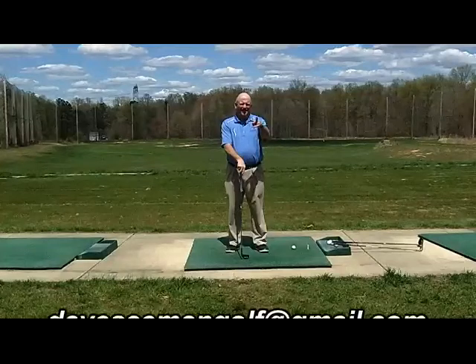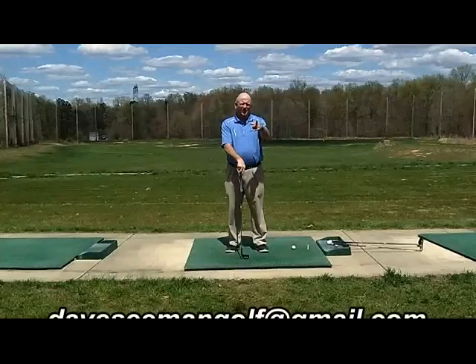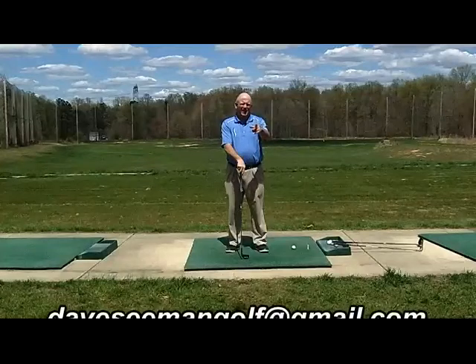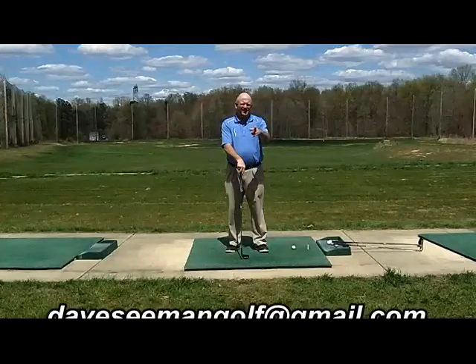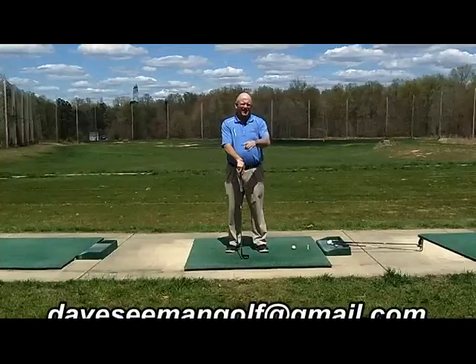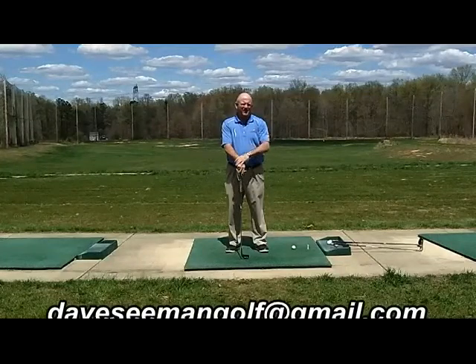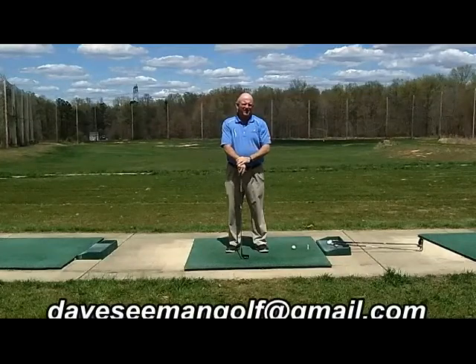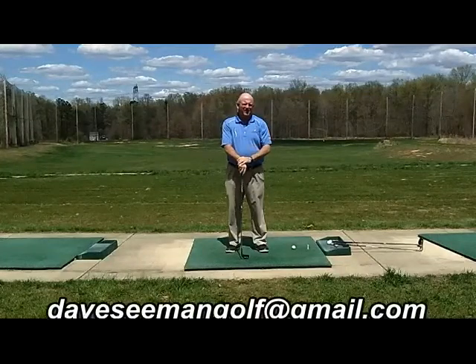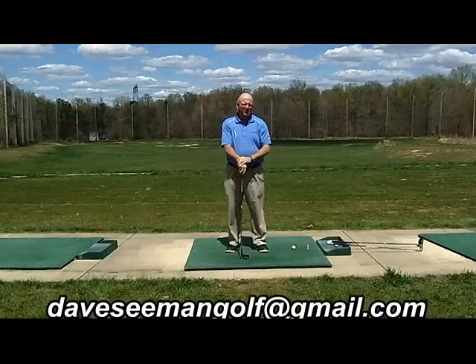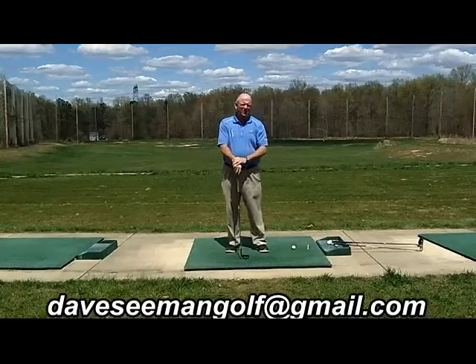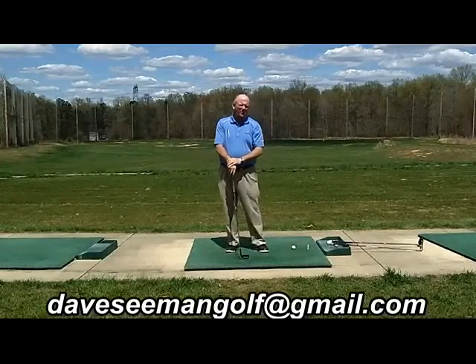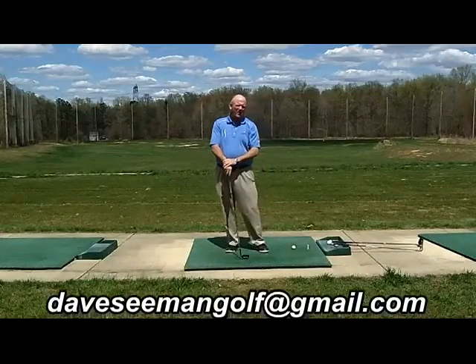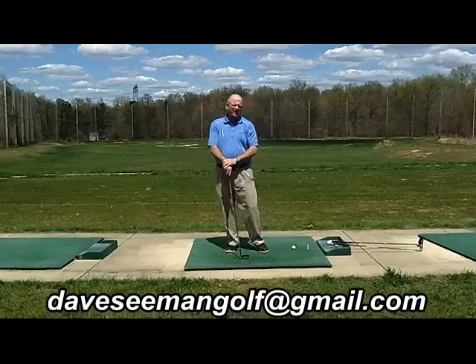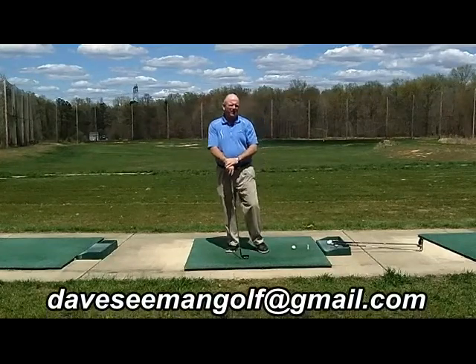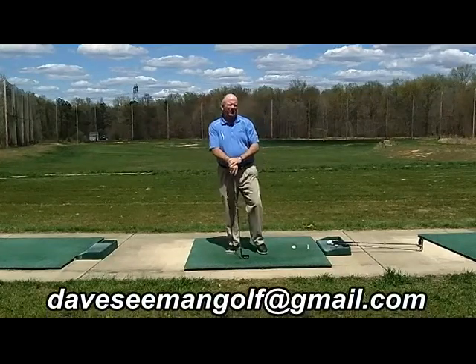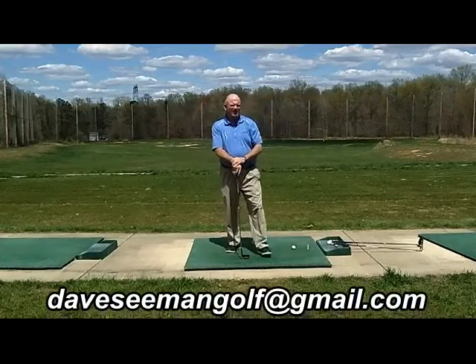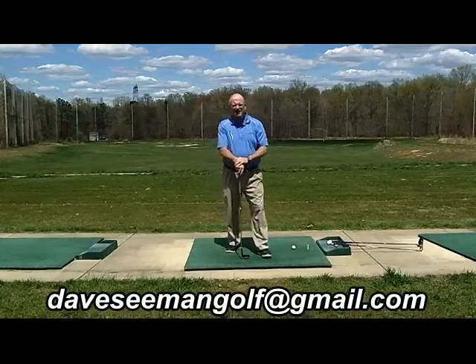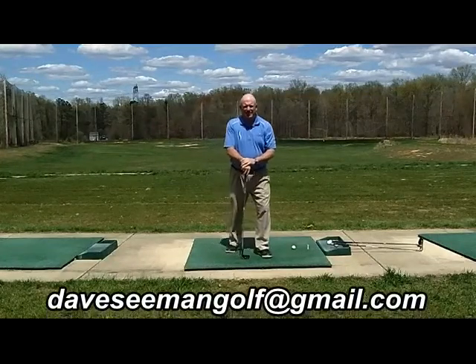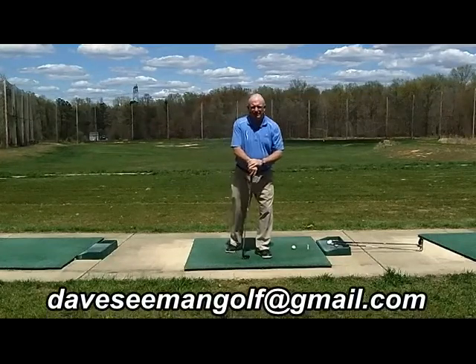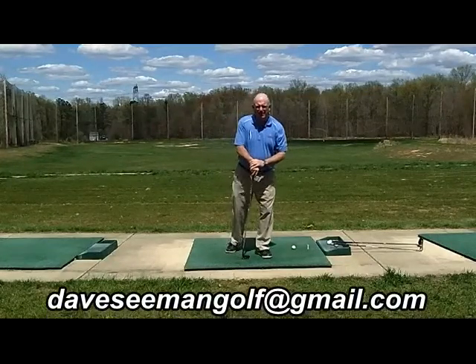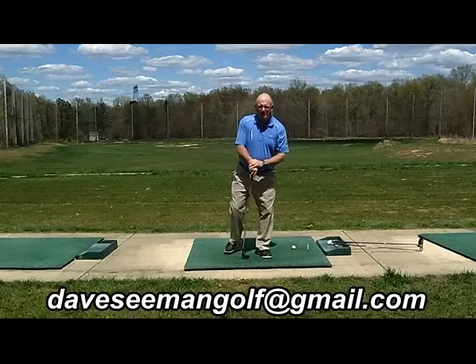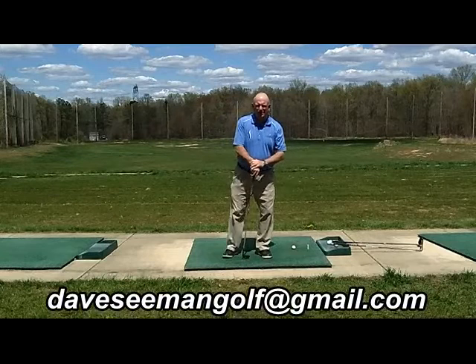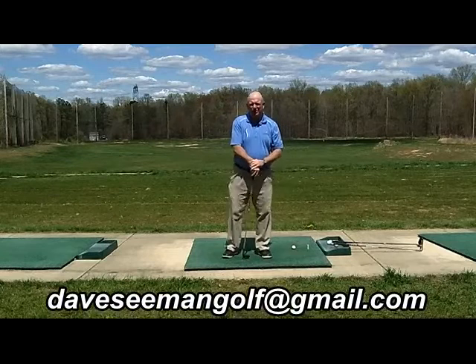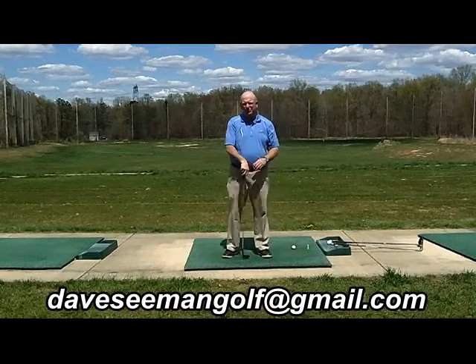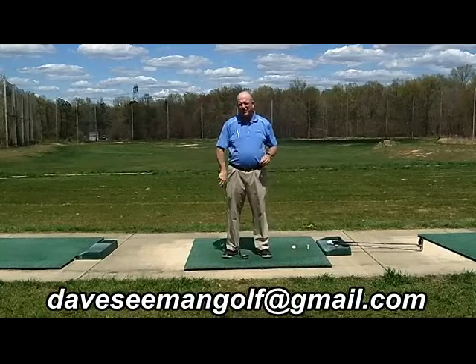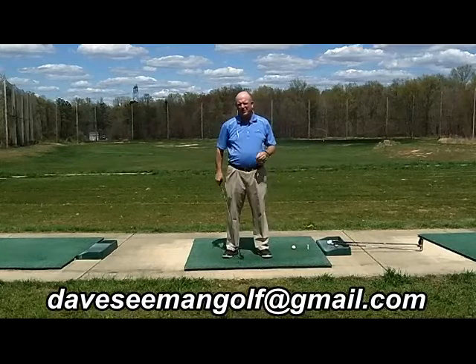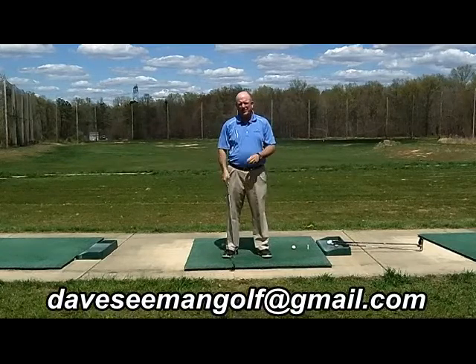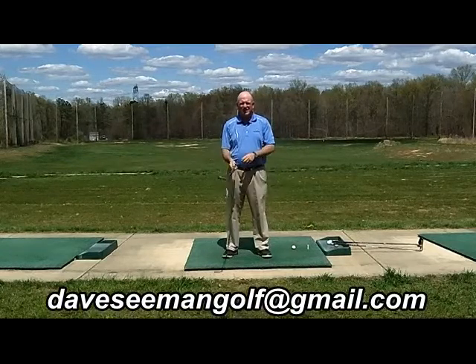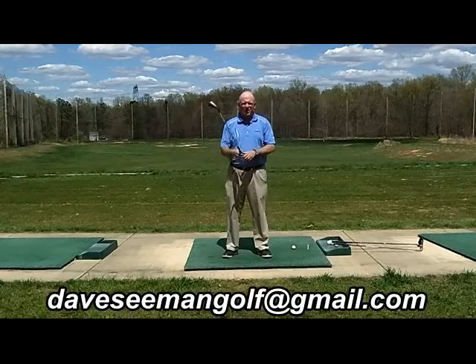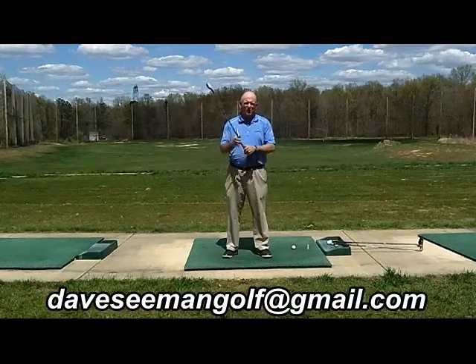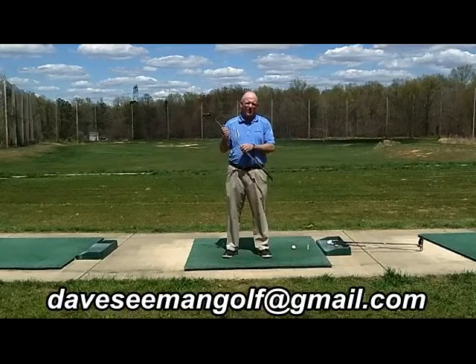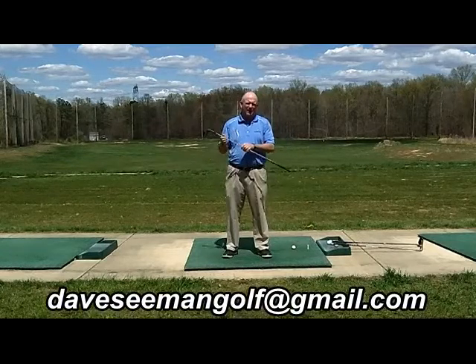Hello gang, it's Dave Seaman coming to you from Patriots Glen in Elkton, Maryland. Hope you're all doing well. Hope the season's going well.